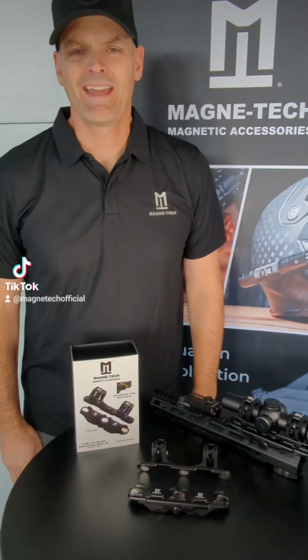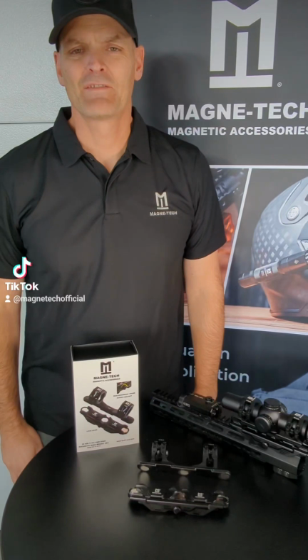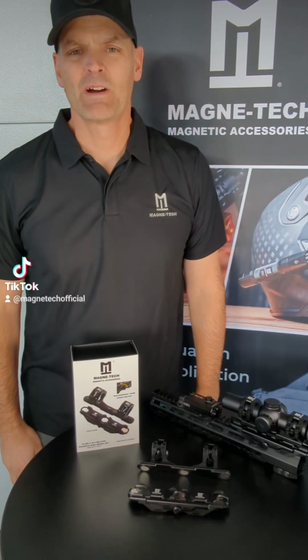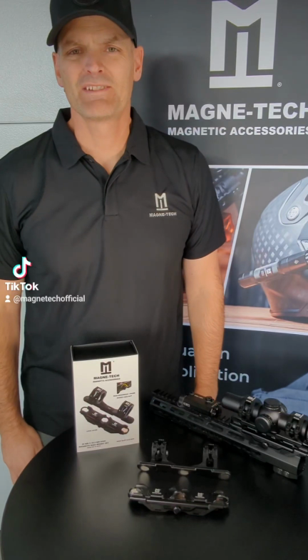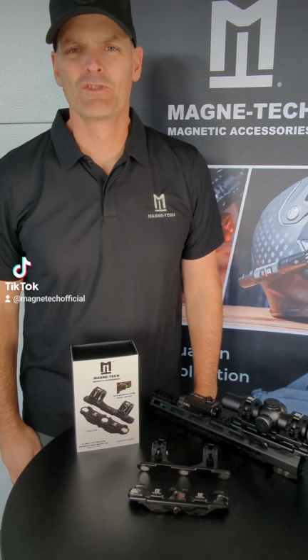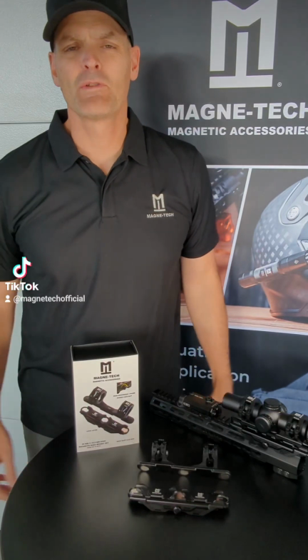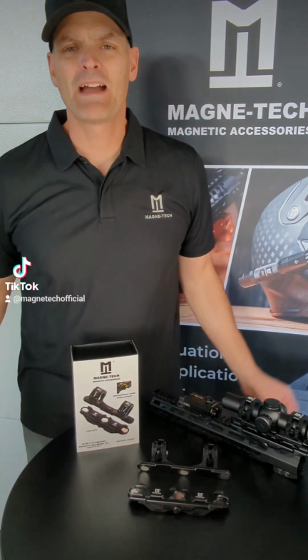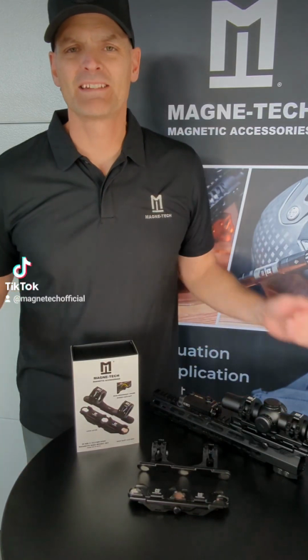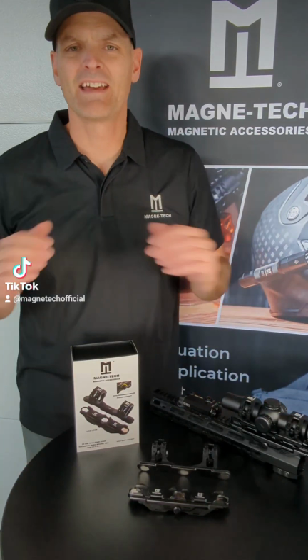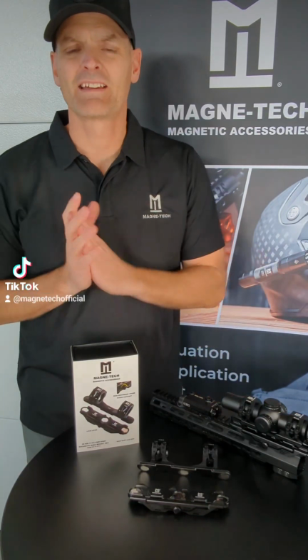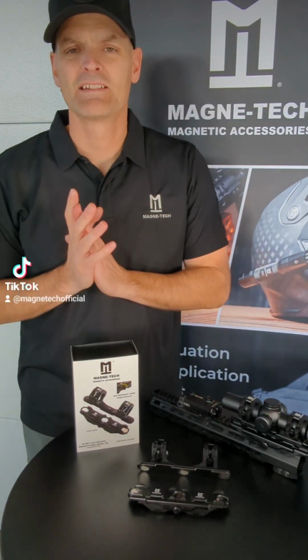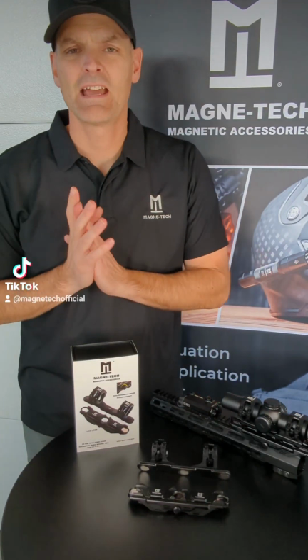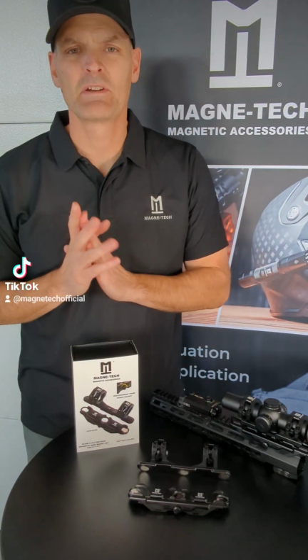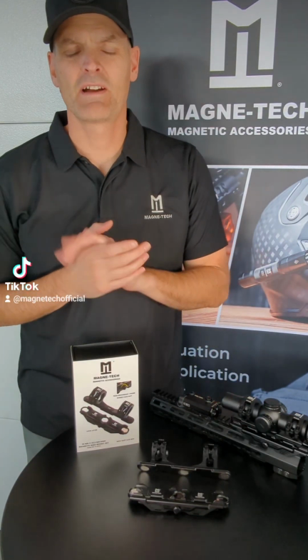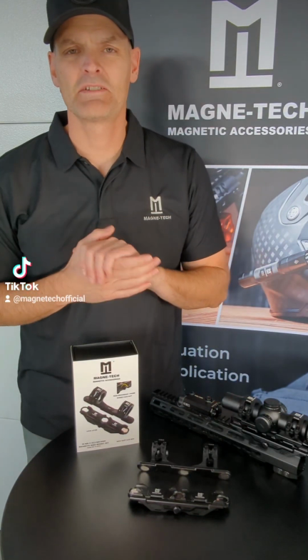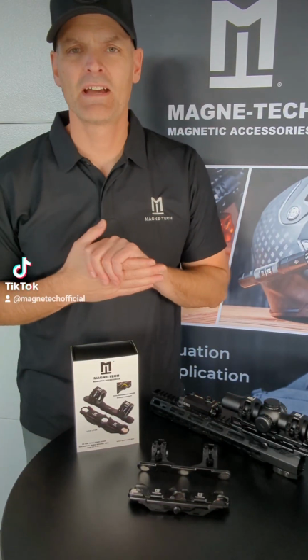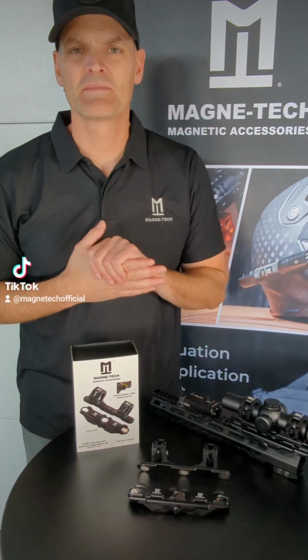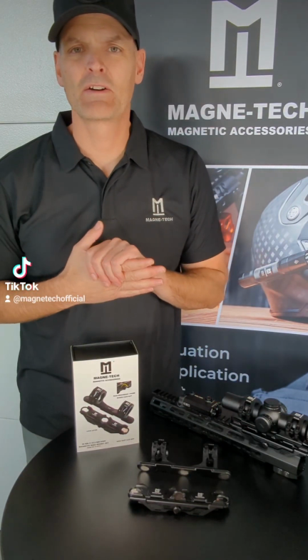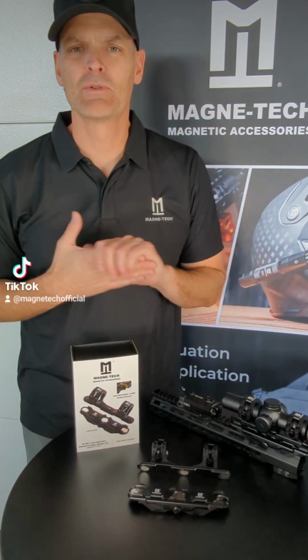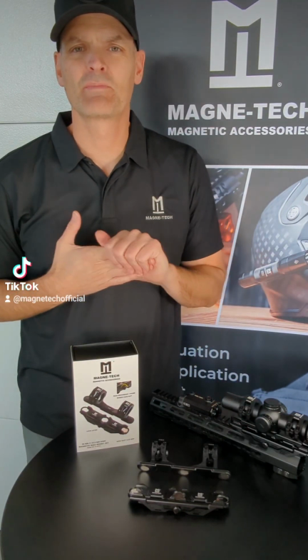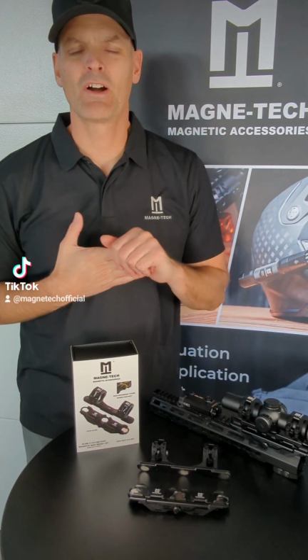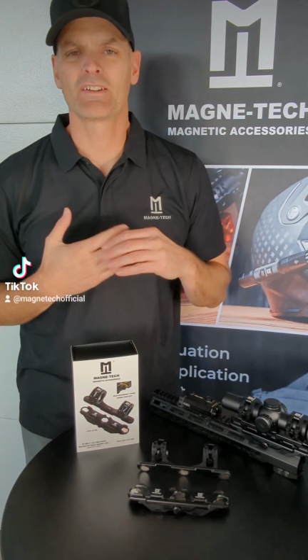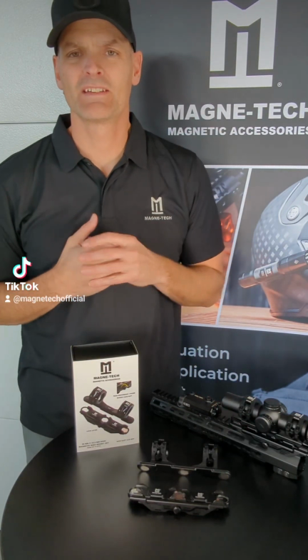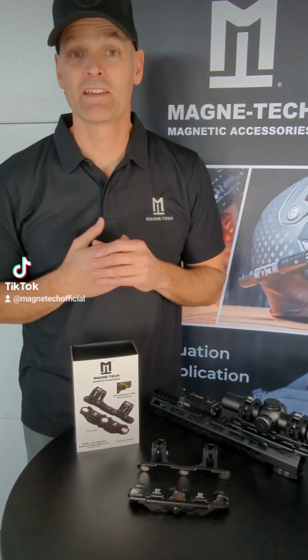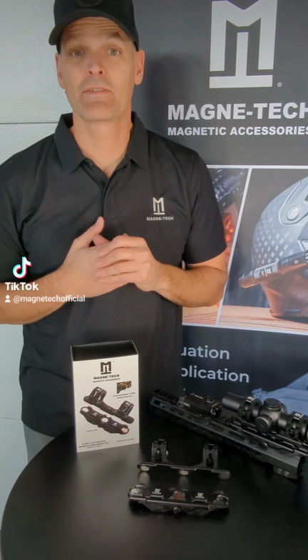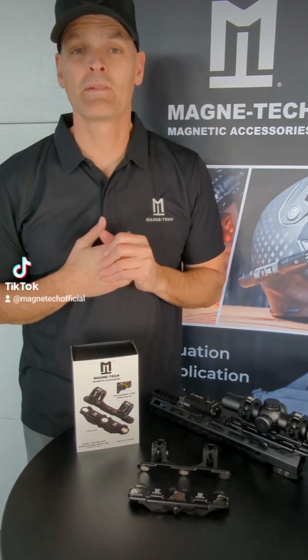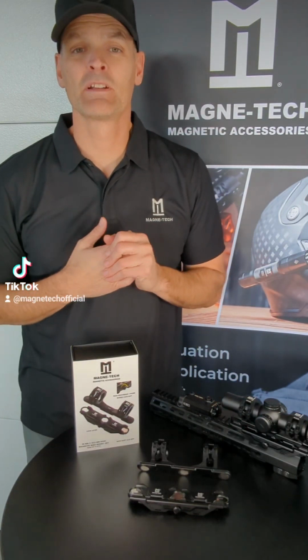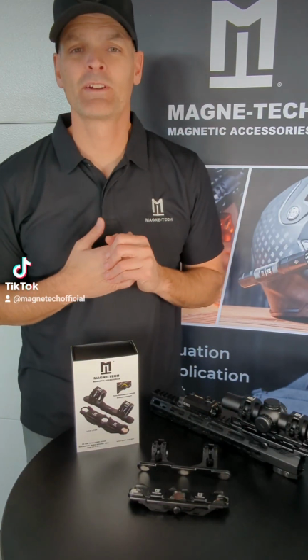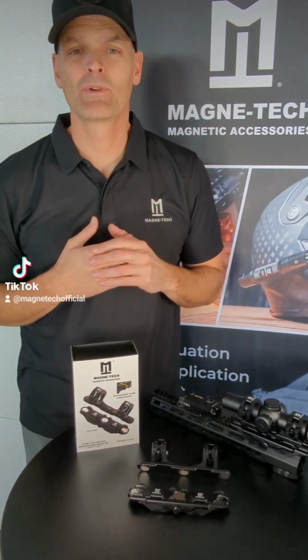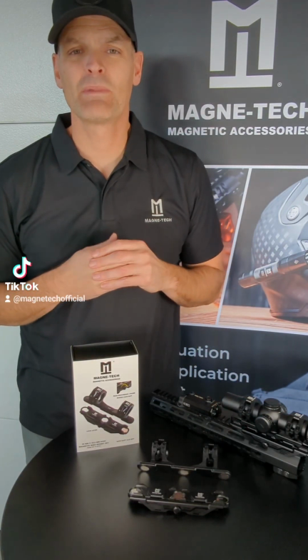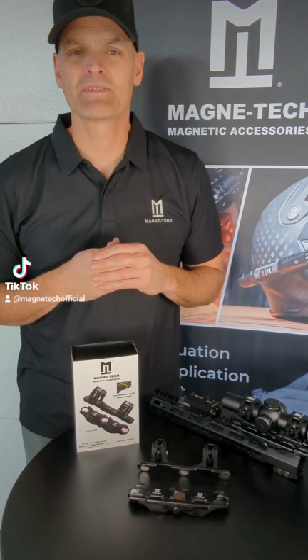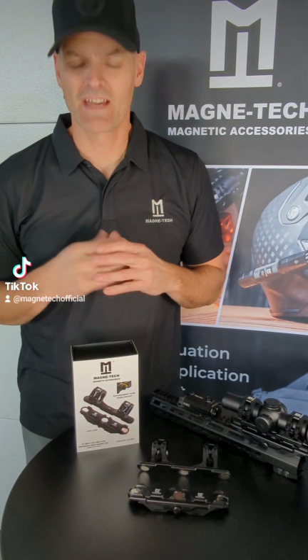Hey everybody, it's Joel of Magnatech. Today I'm going to talk to you guys about our newest product. It's a 30mm ring mount set.